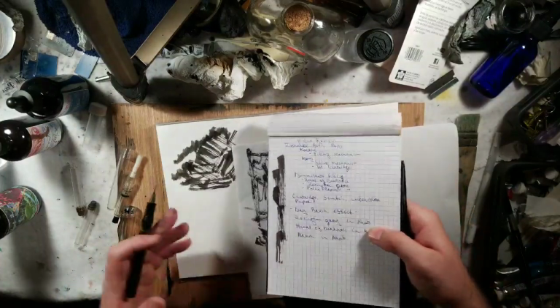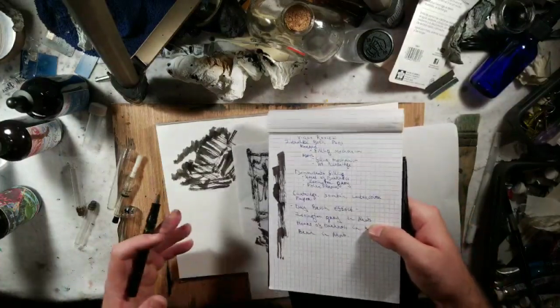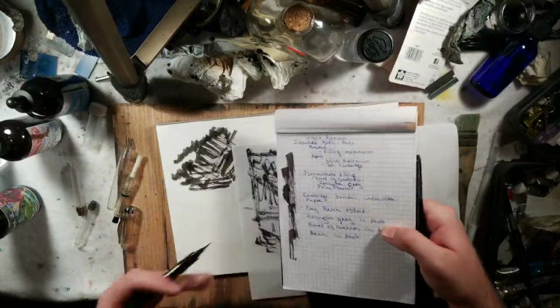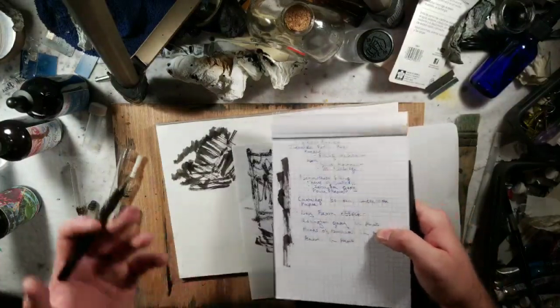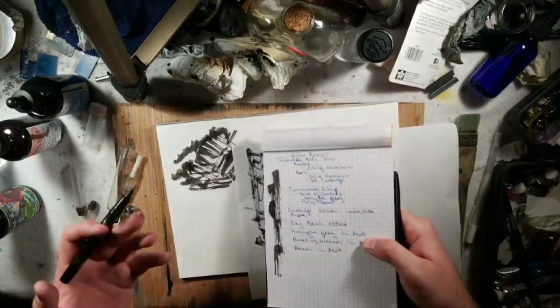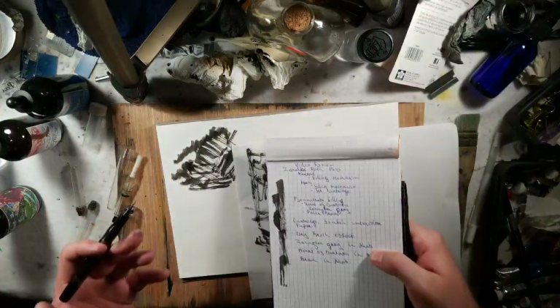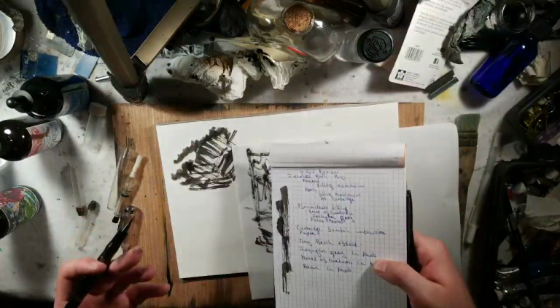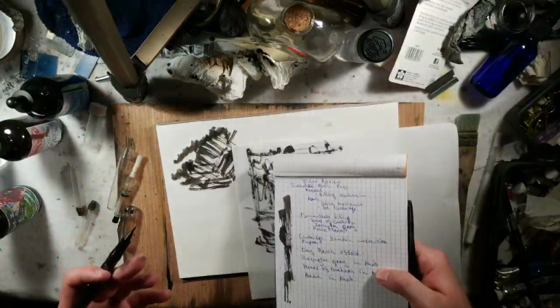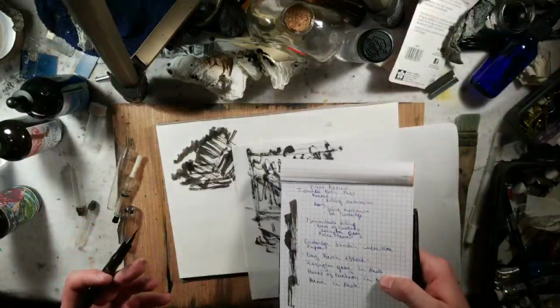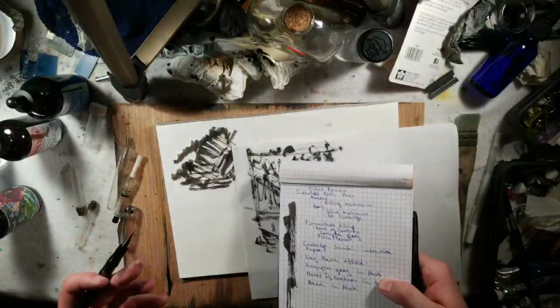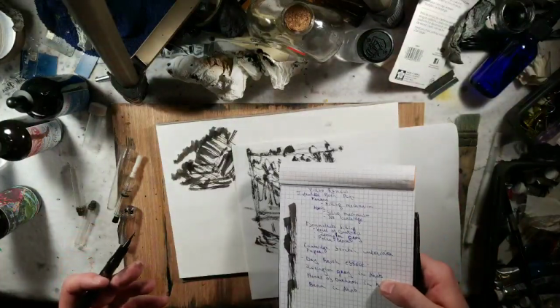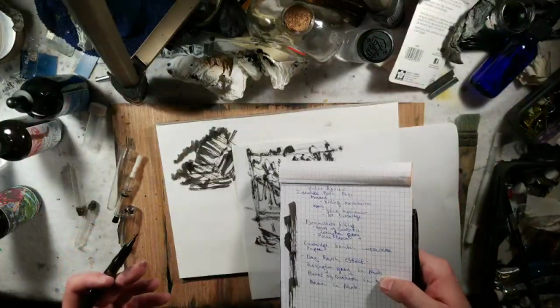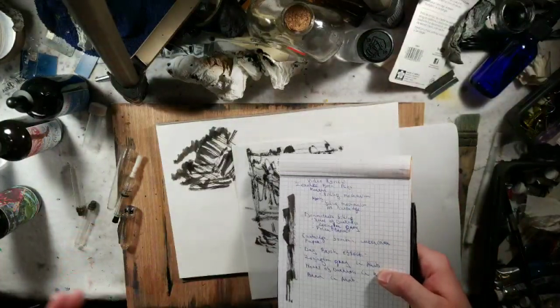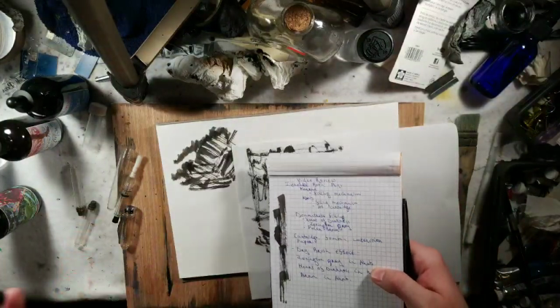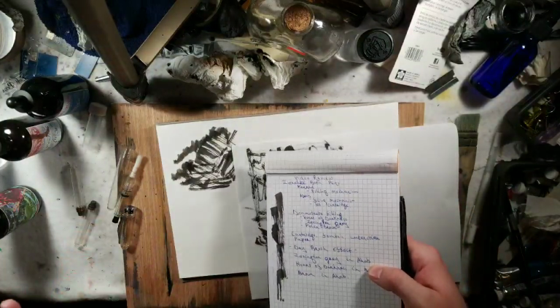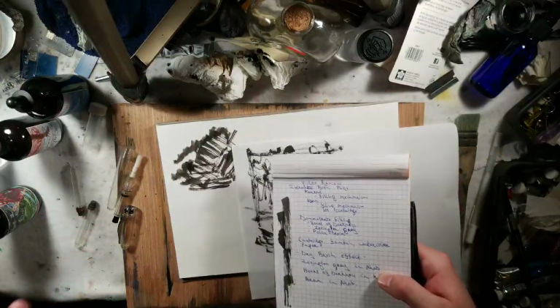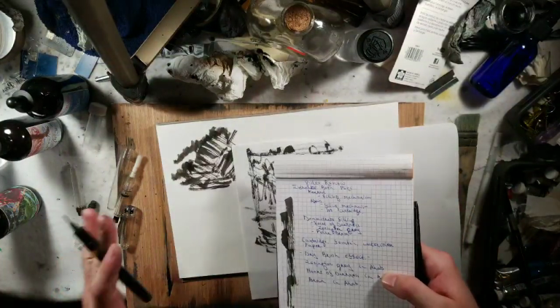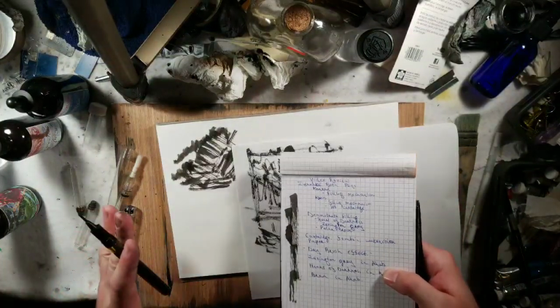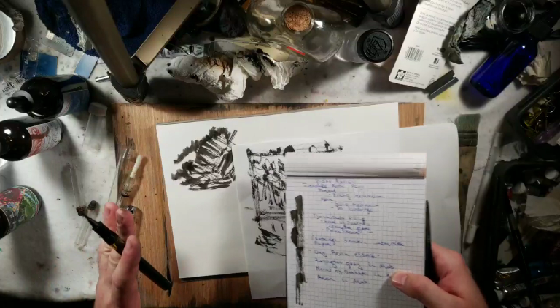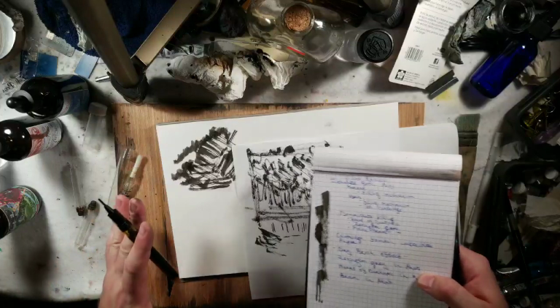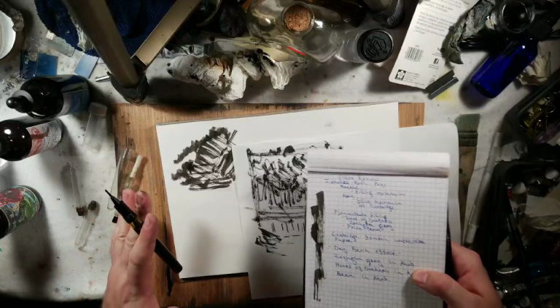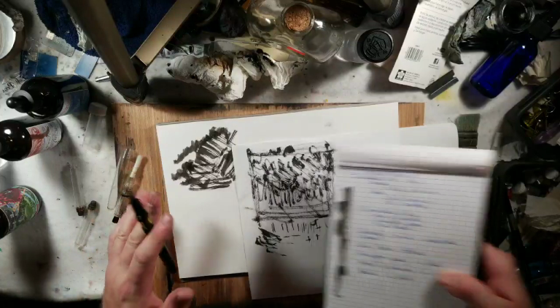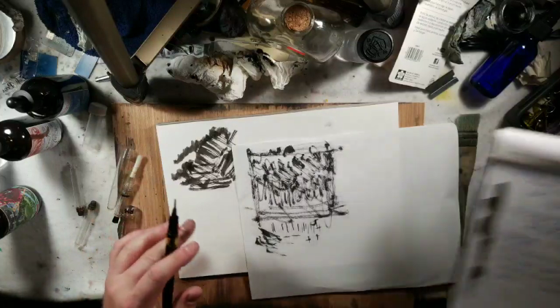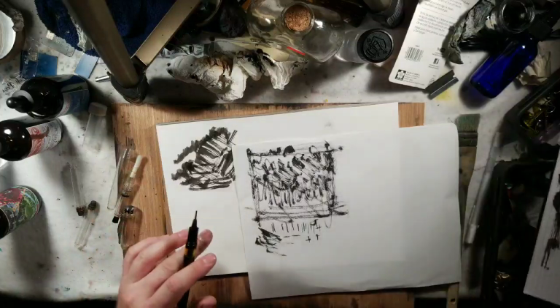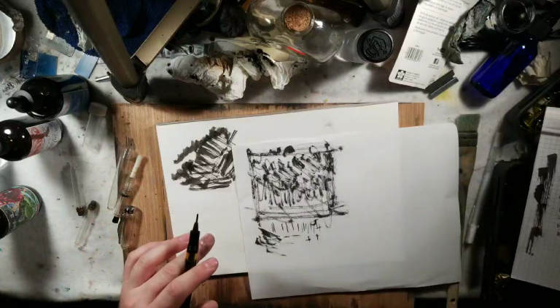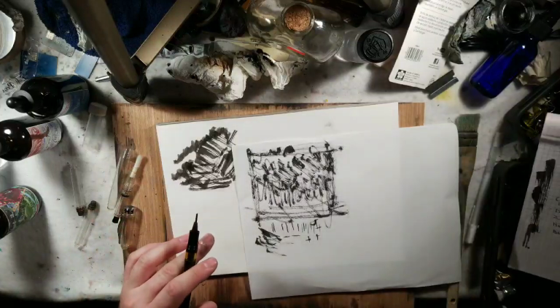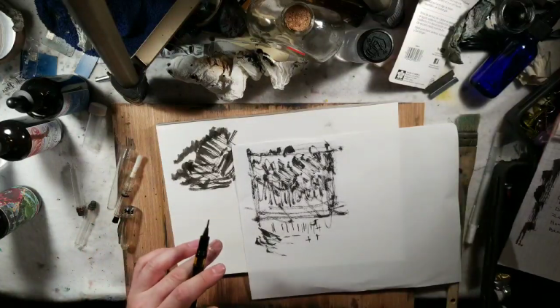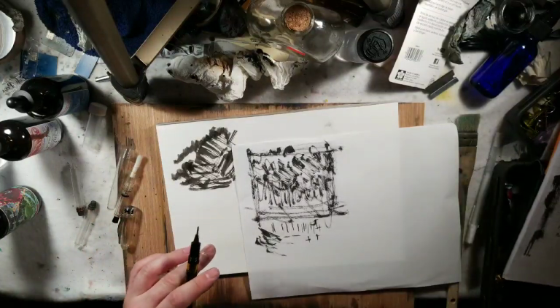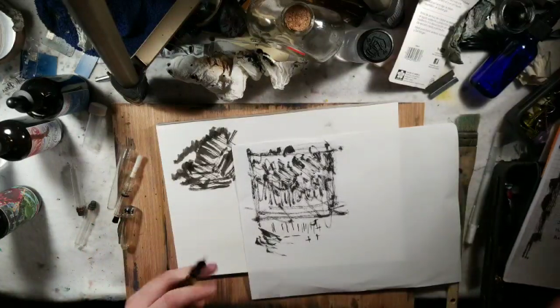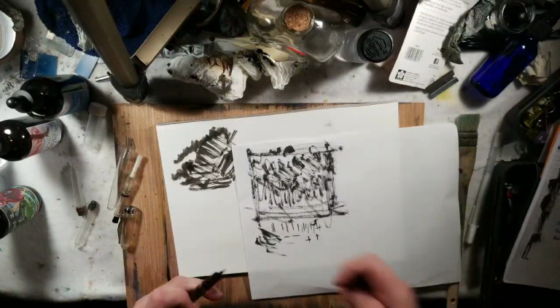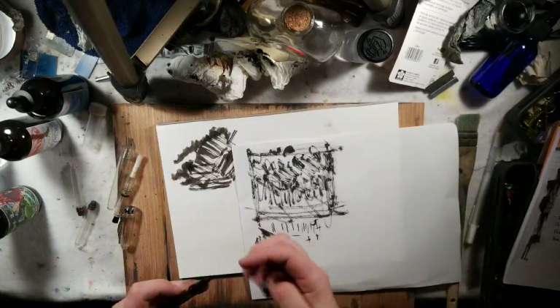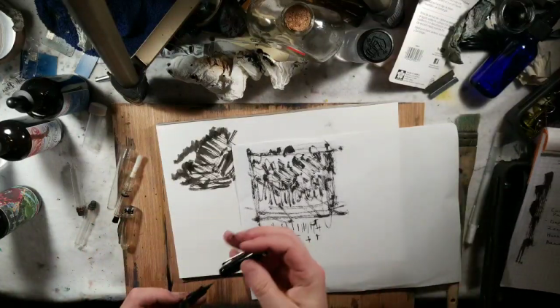Ultimately I want to do this on cotton watercolor paper. That's the end goal of this video.